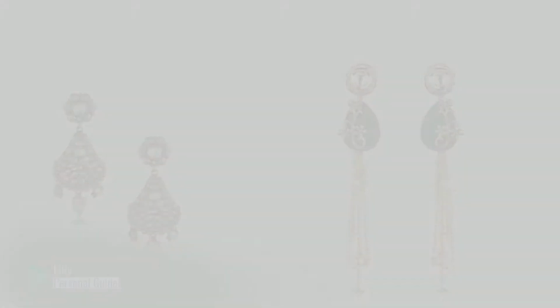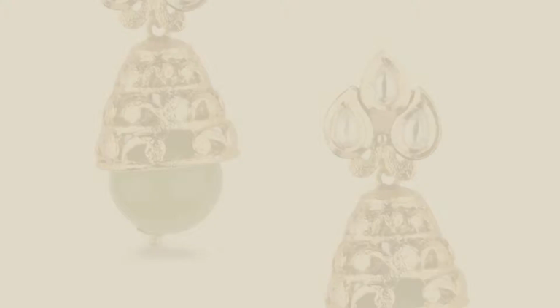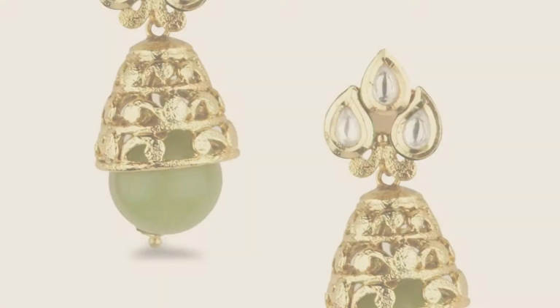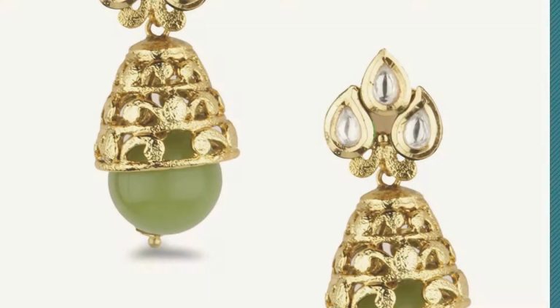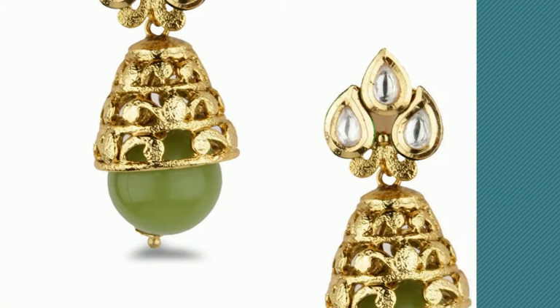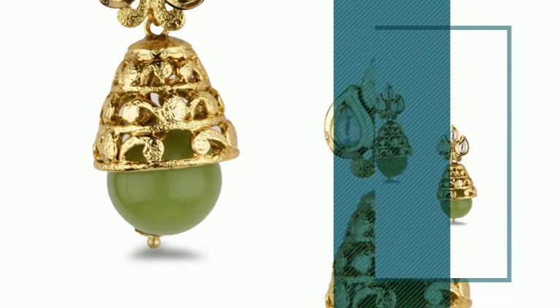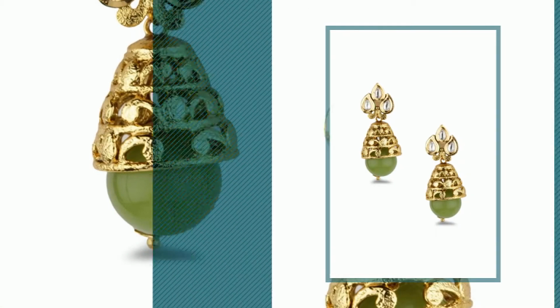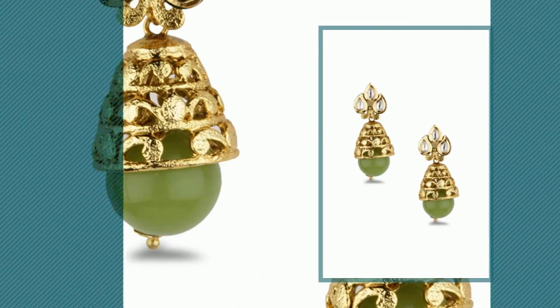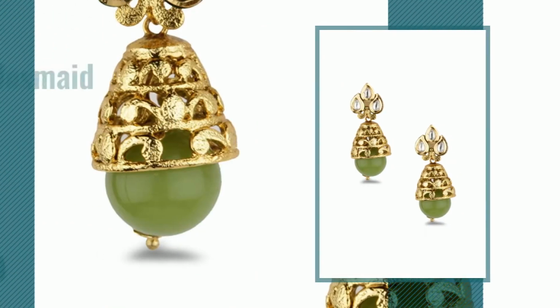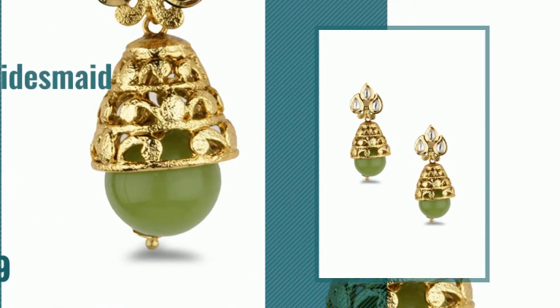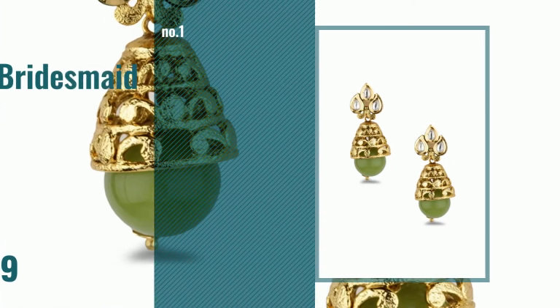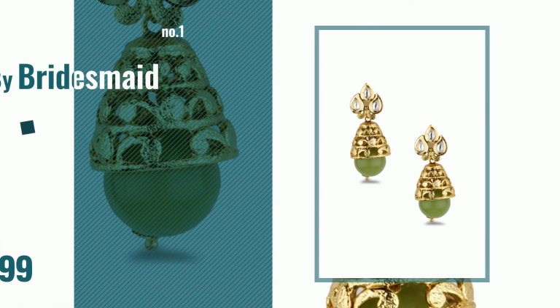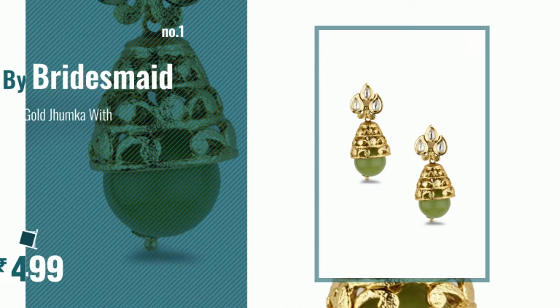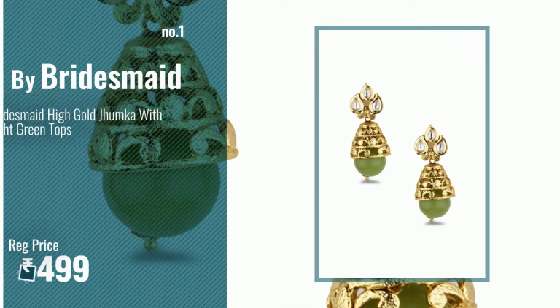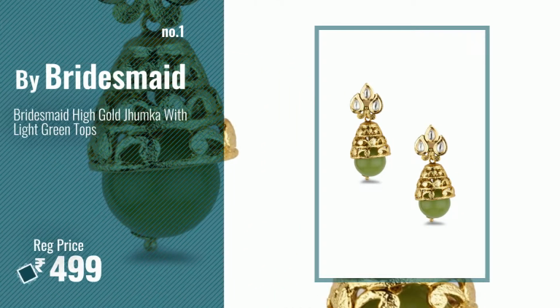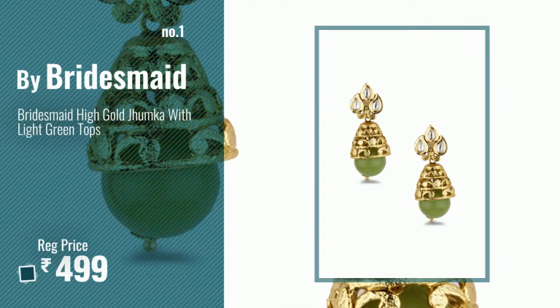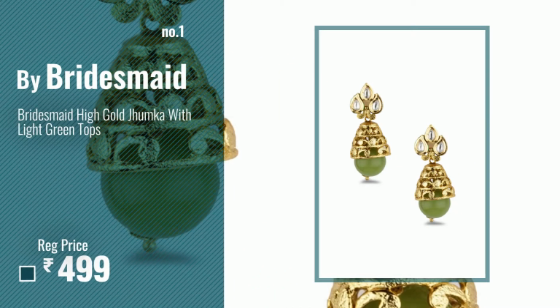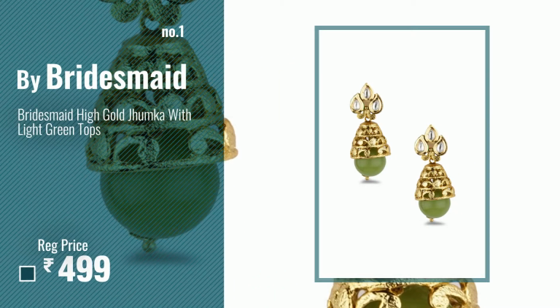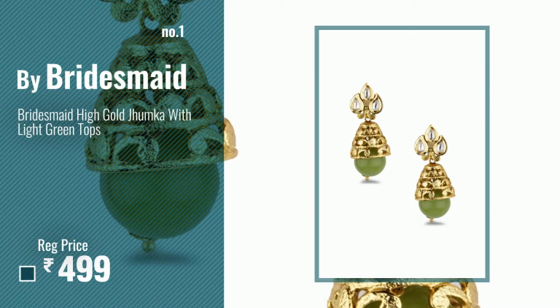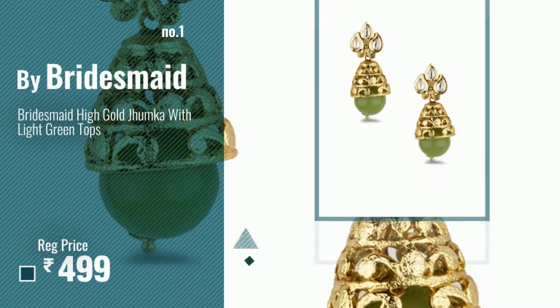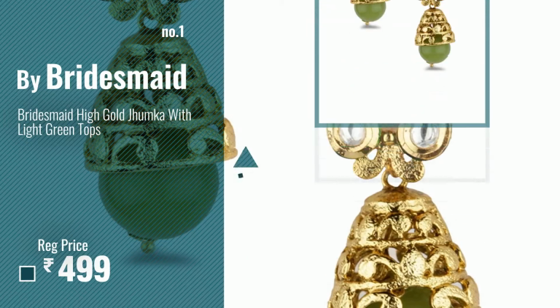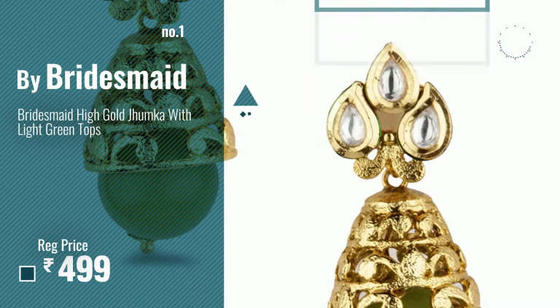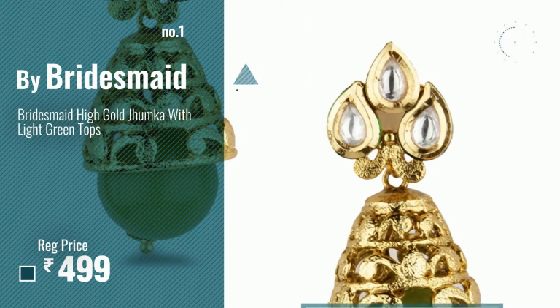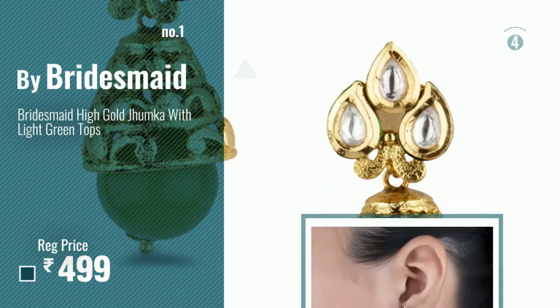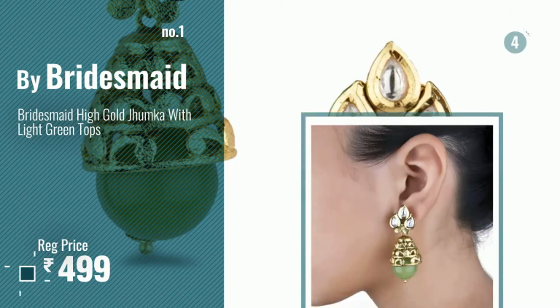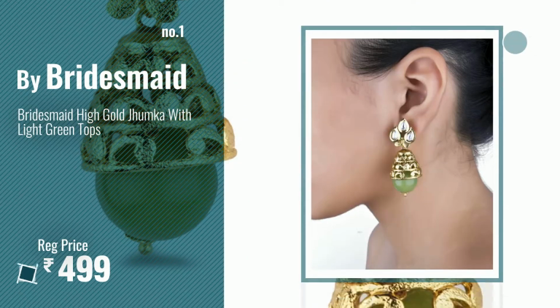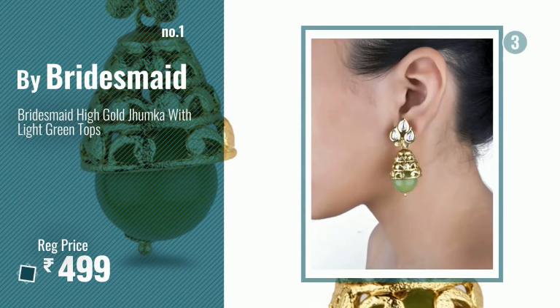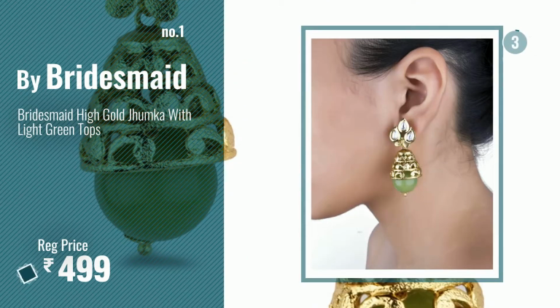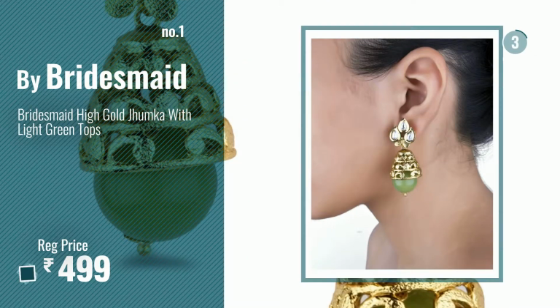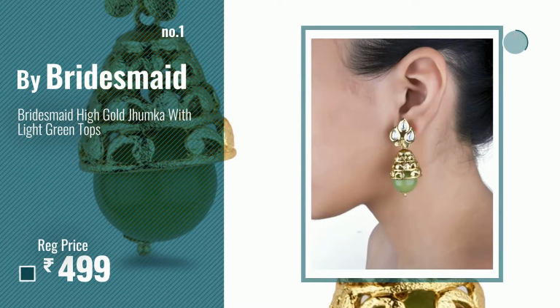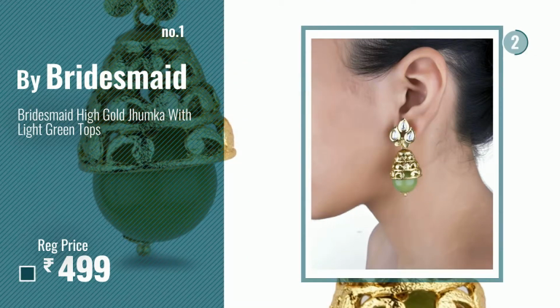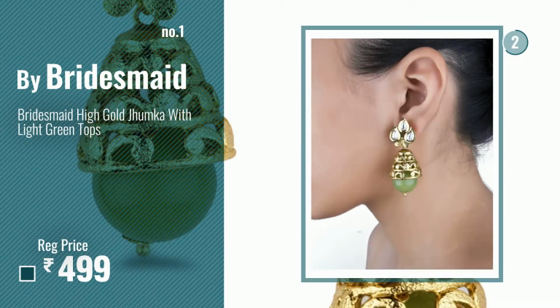Number 1: Most Popular by Bridesmaid. Watch this video, choose your favorite.